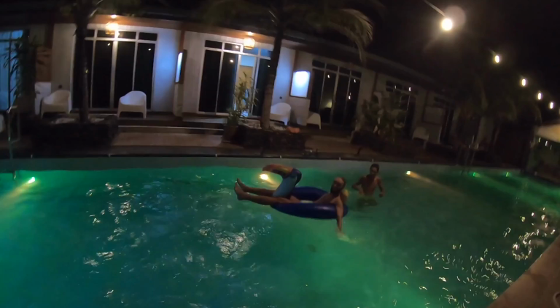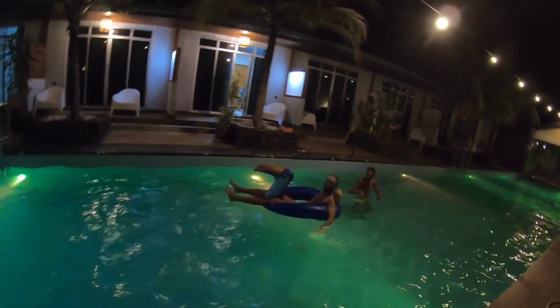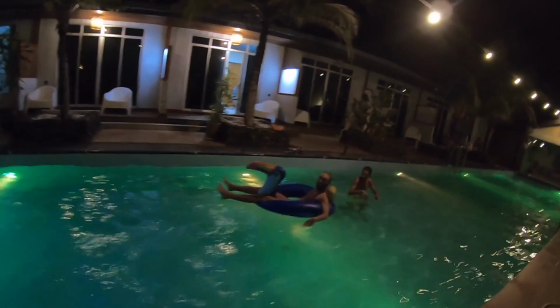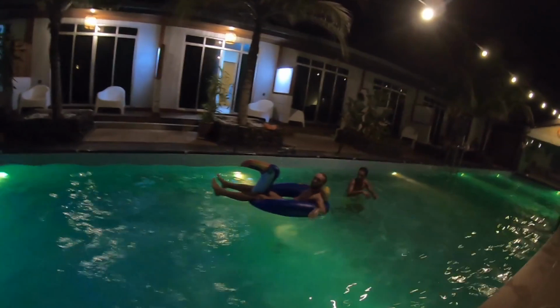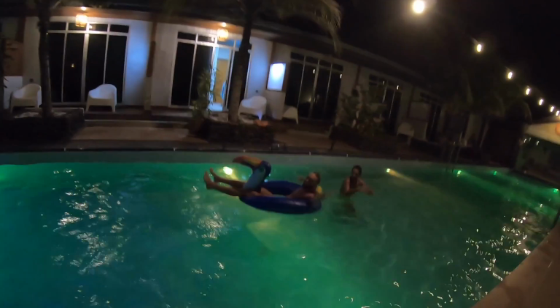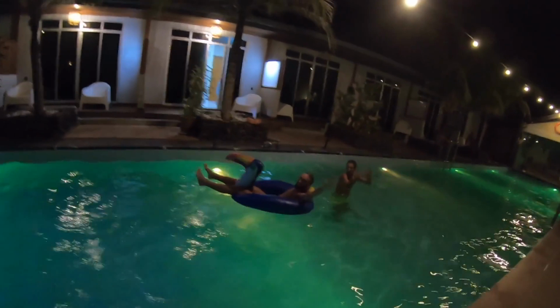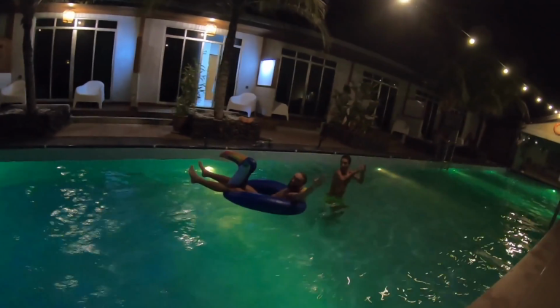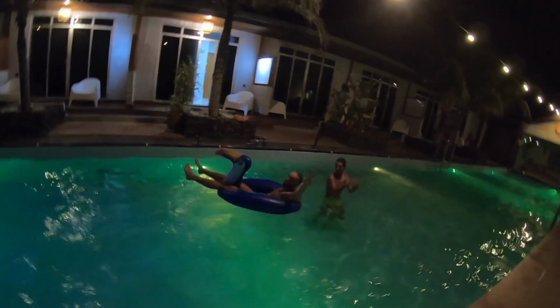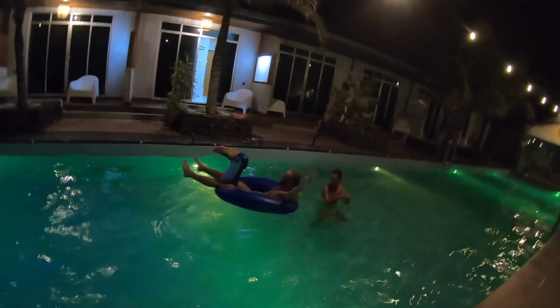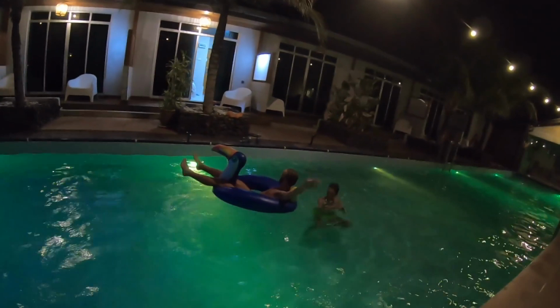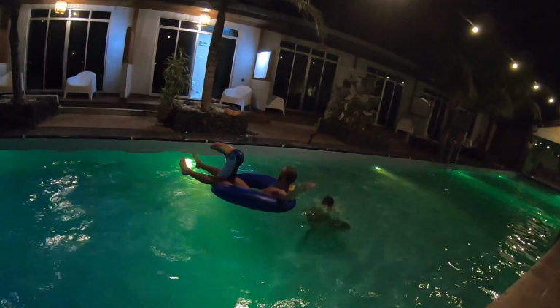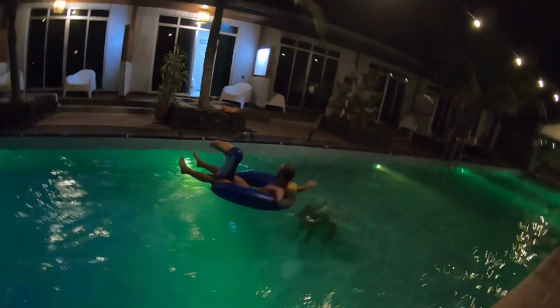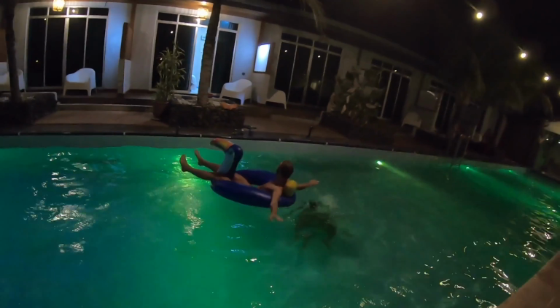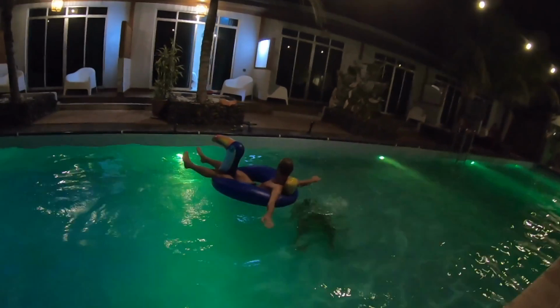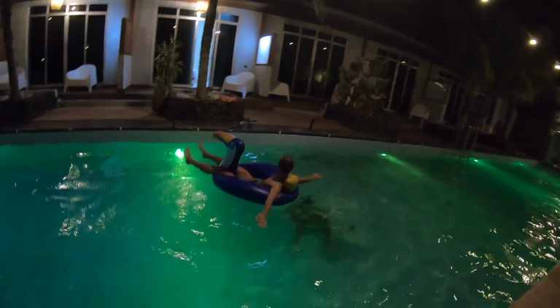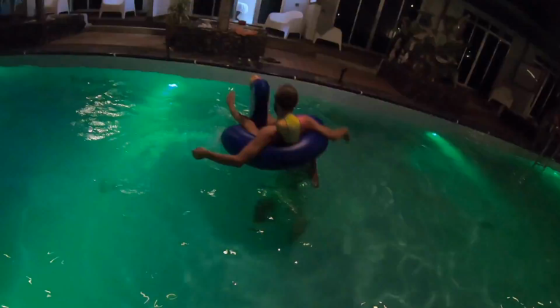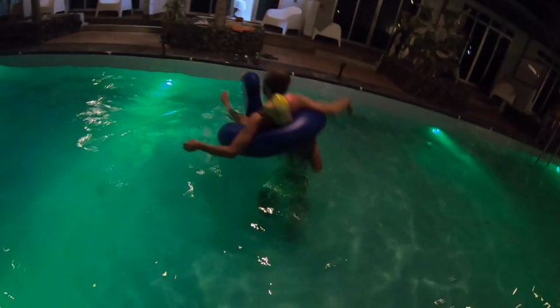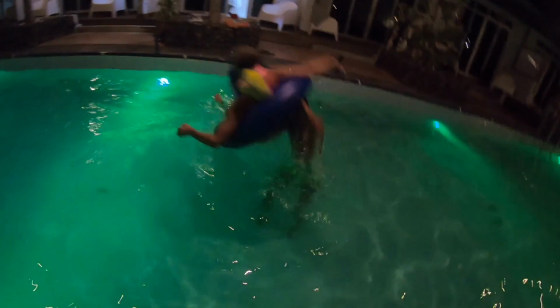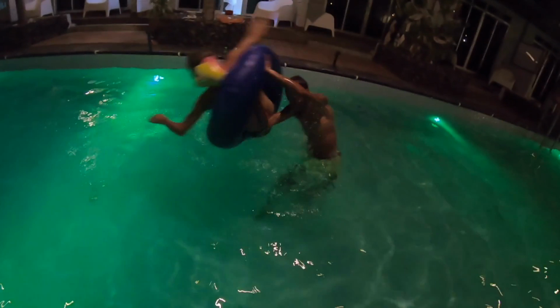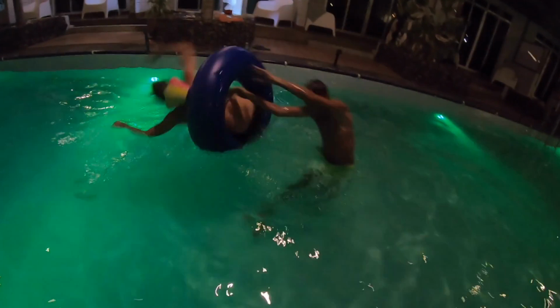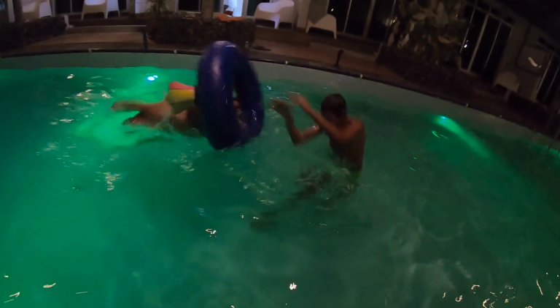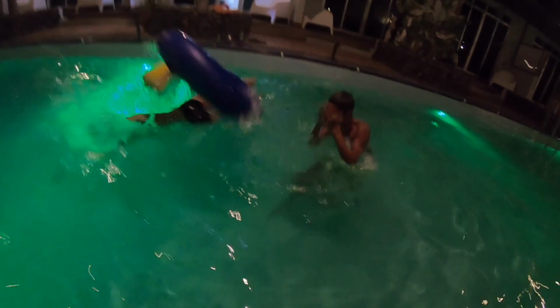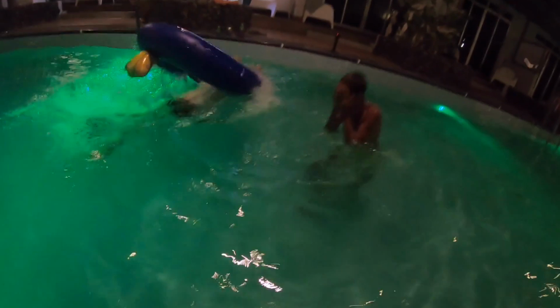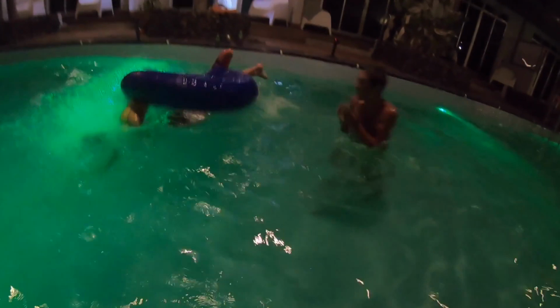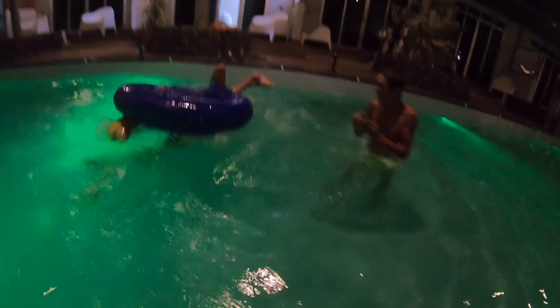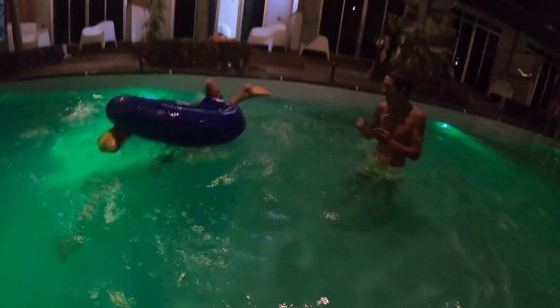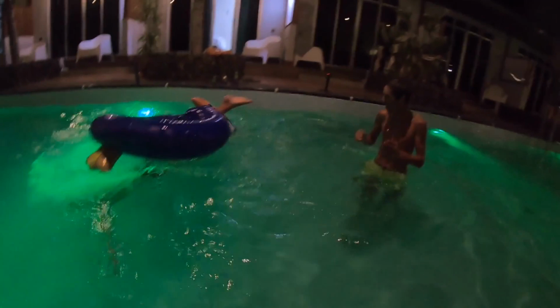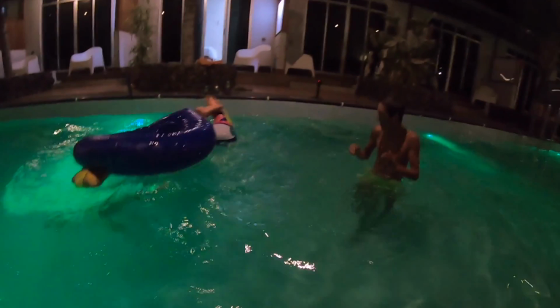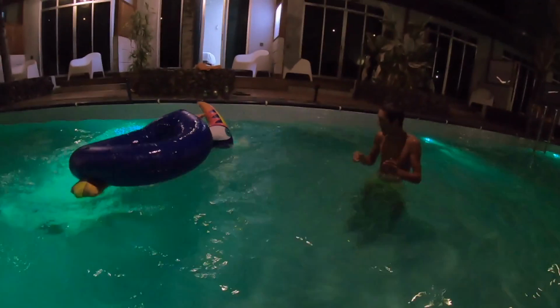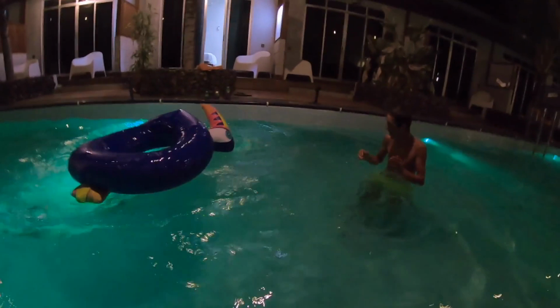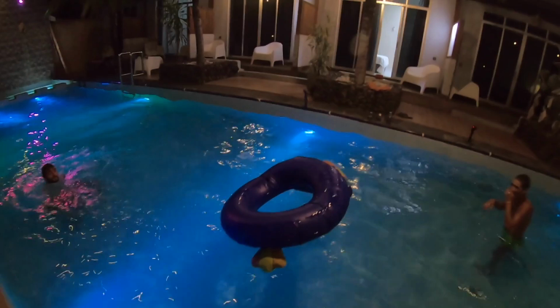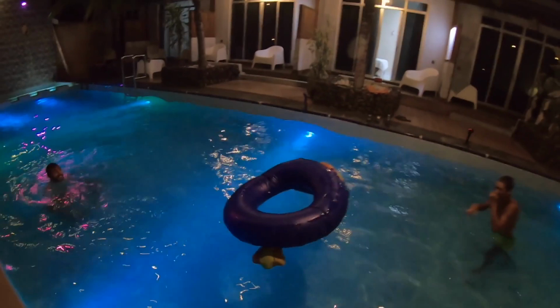After the dinner party came the pool party, which was followed by a lightning show.